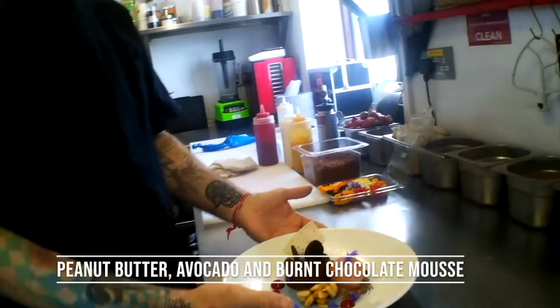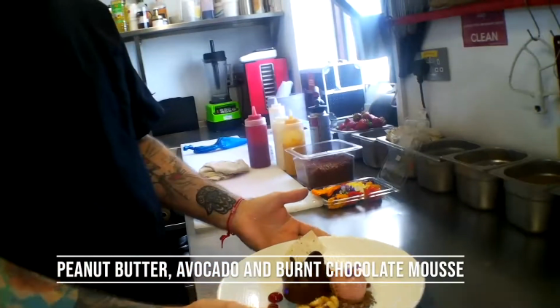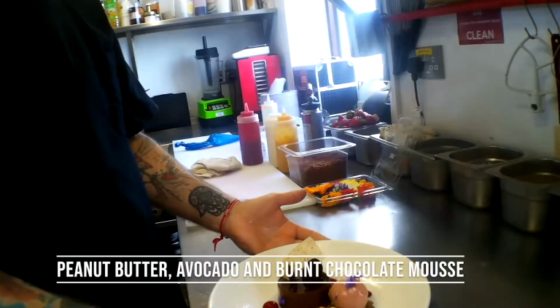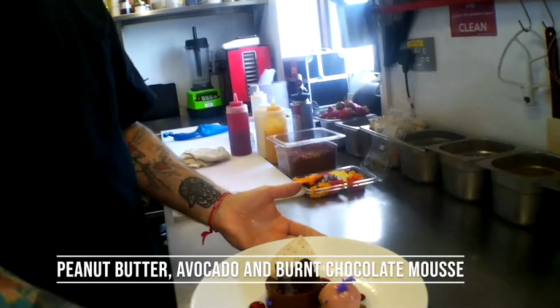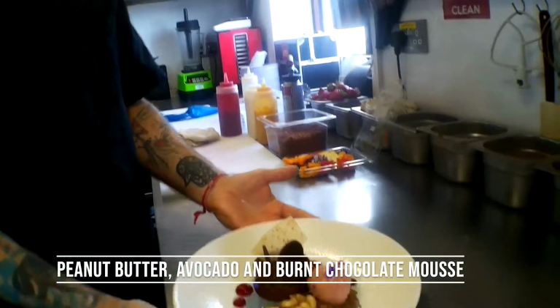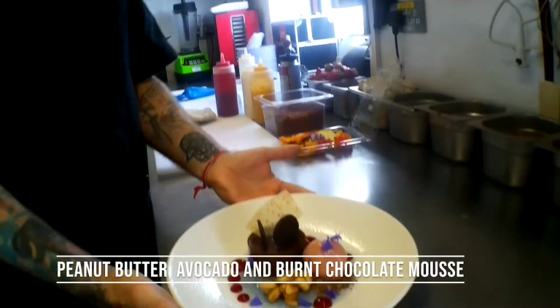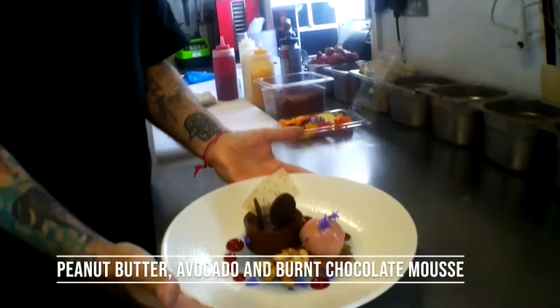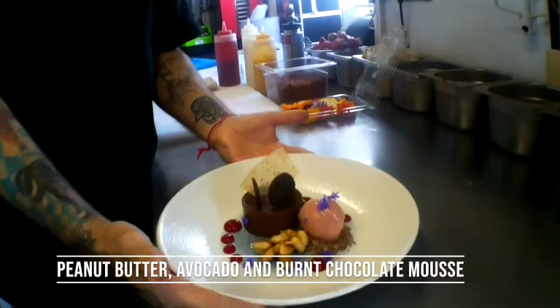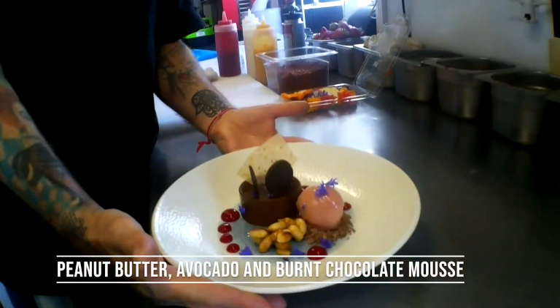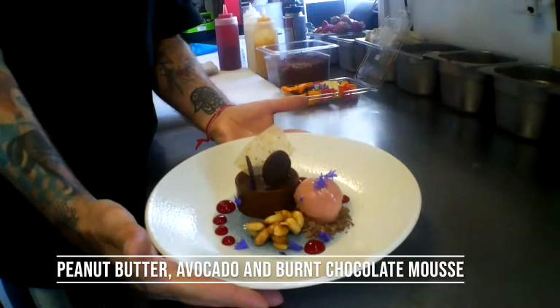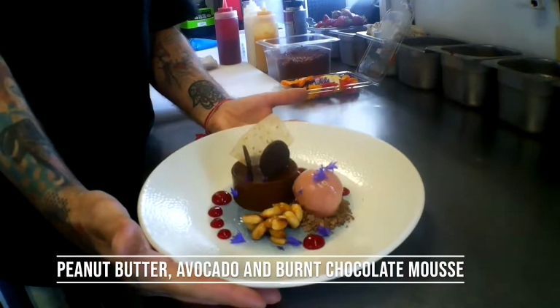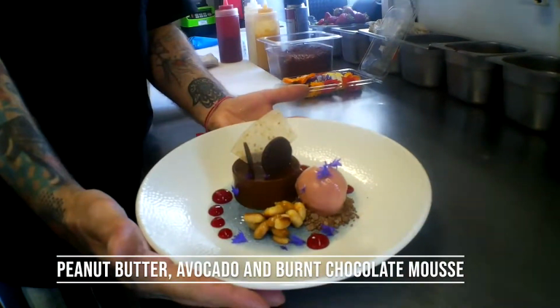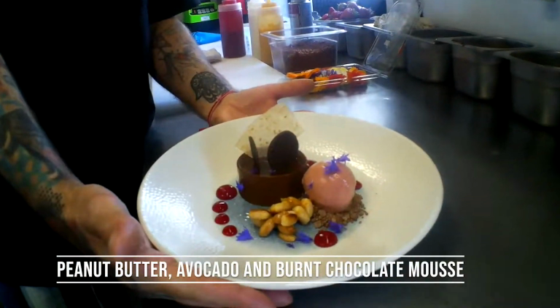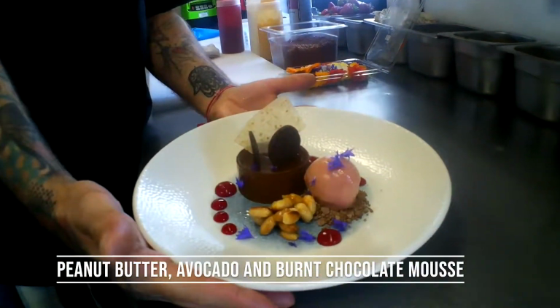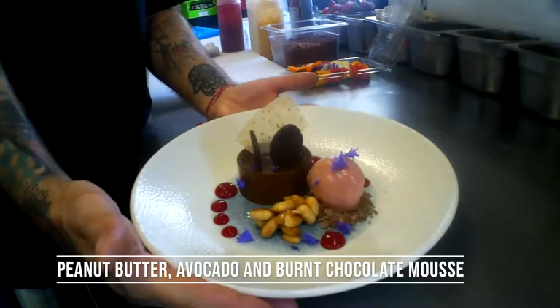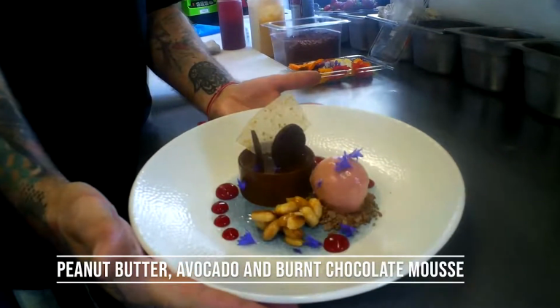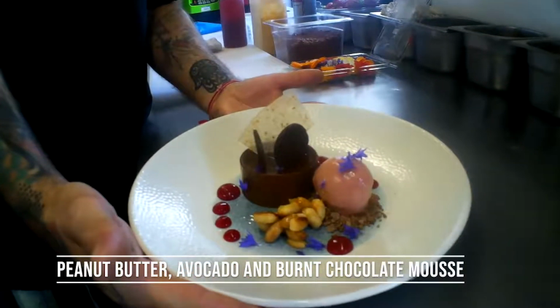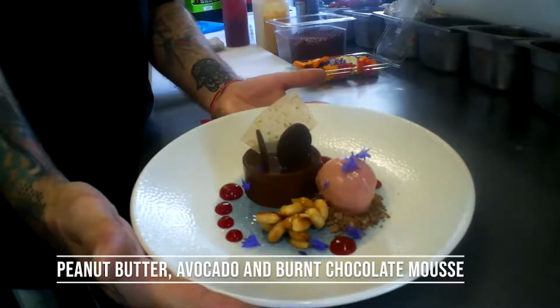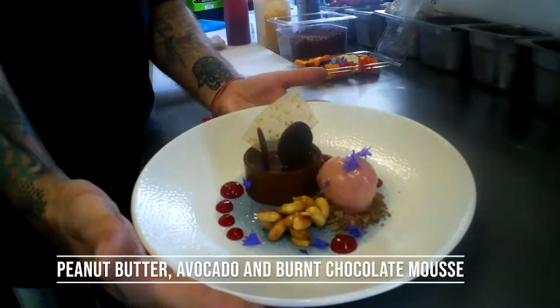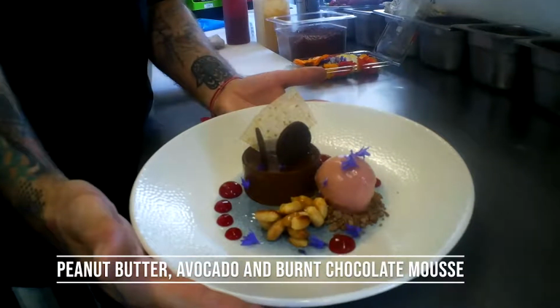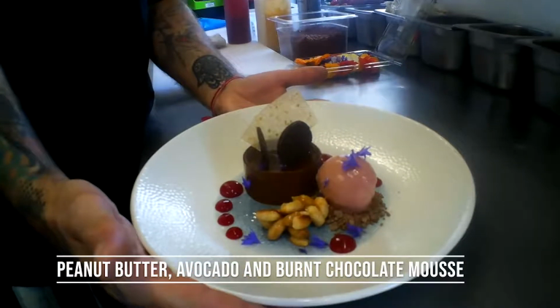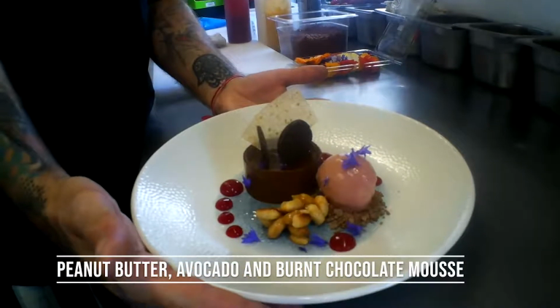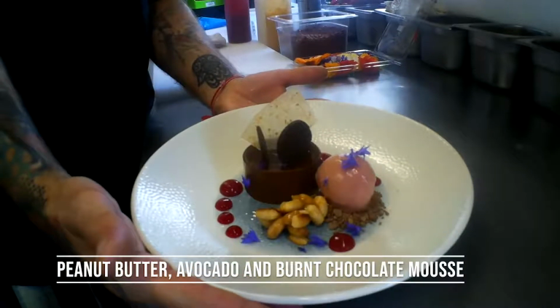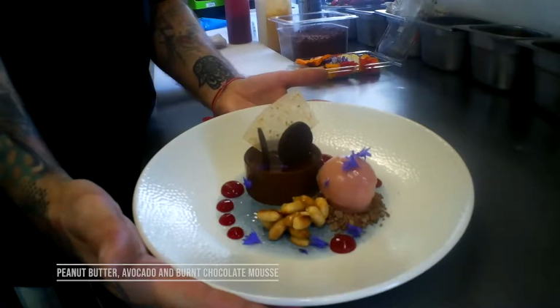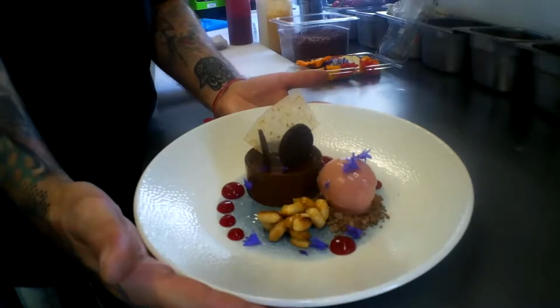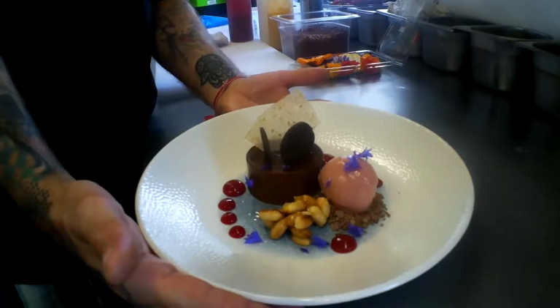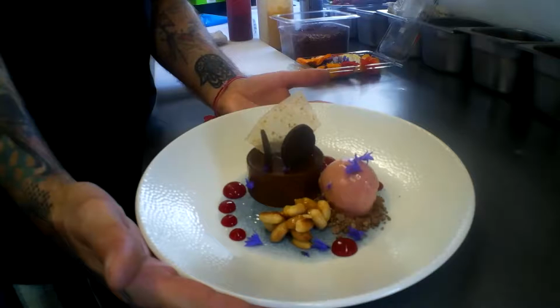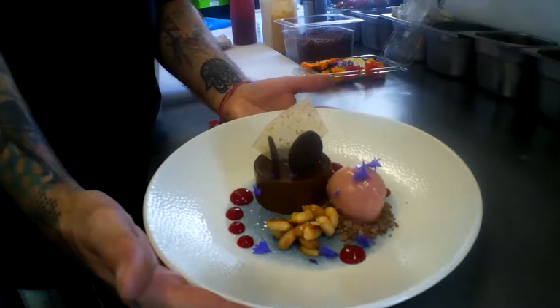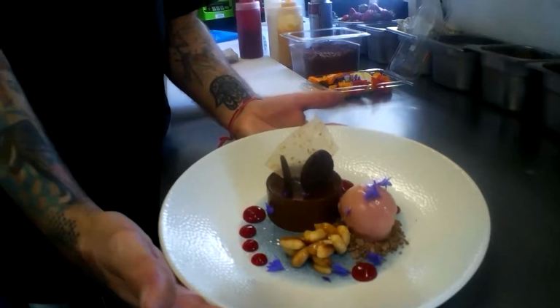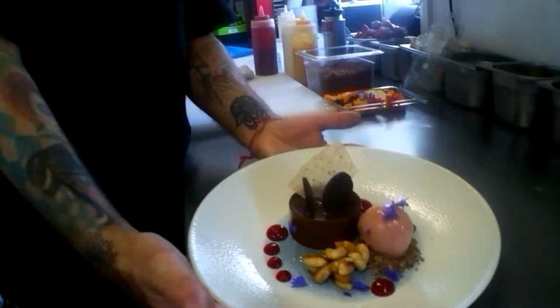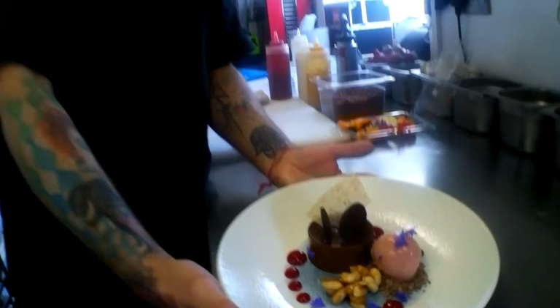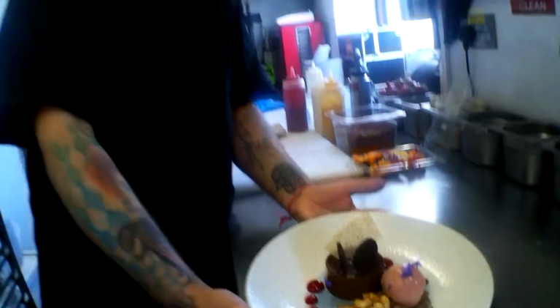It's 100% vegan dish. Very popular as well — very, very popular in Noisy Lobster.